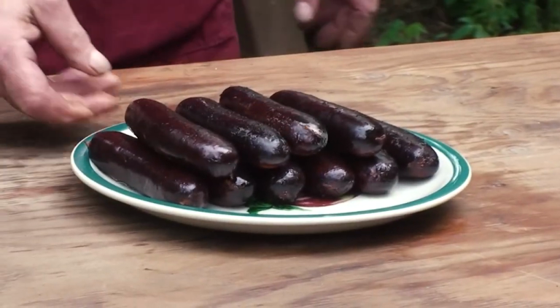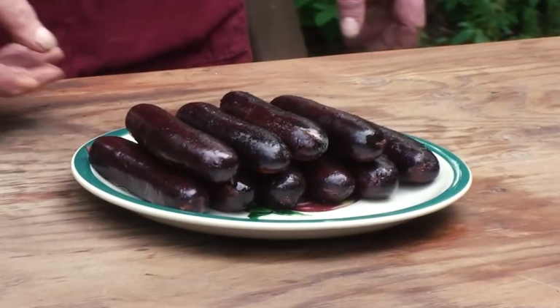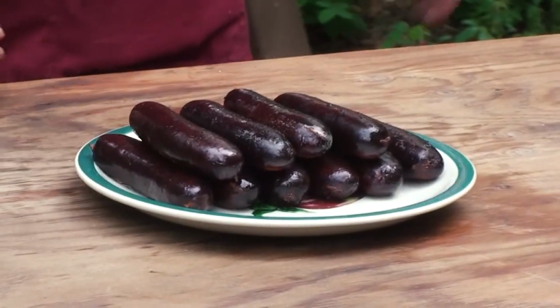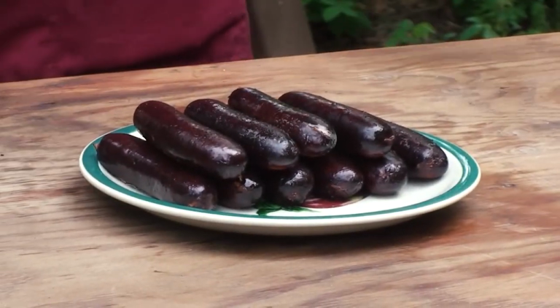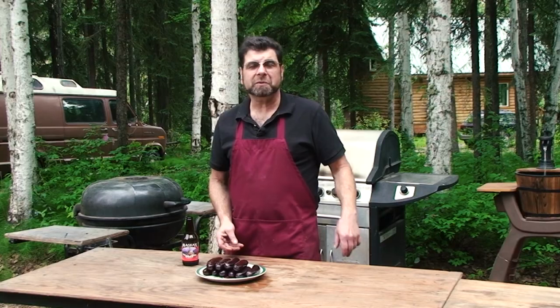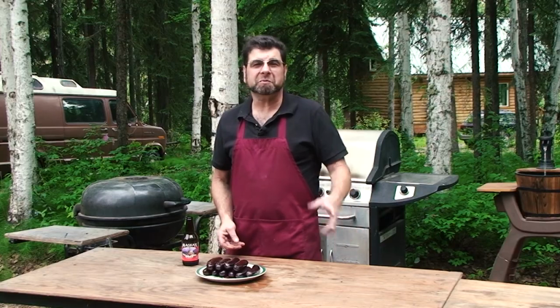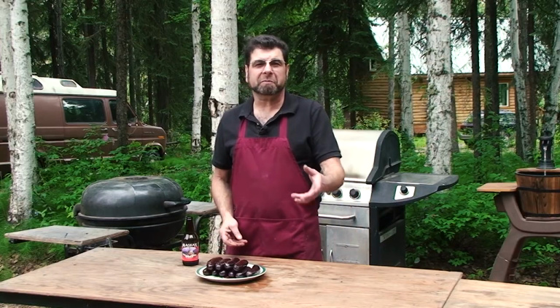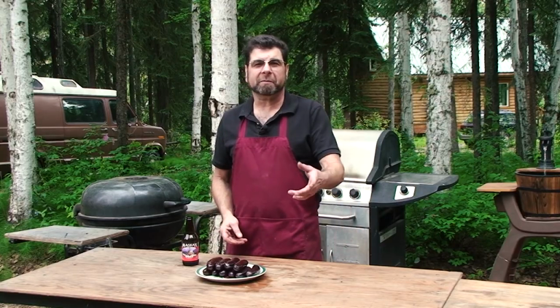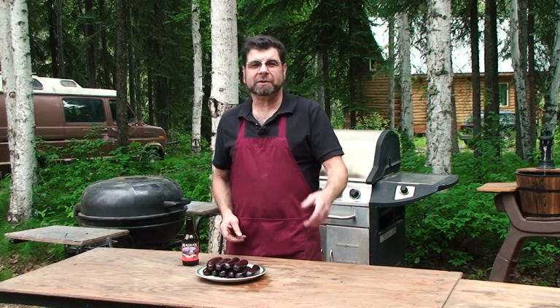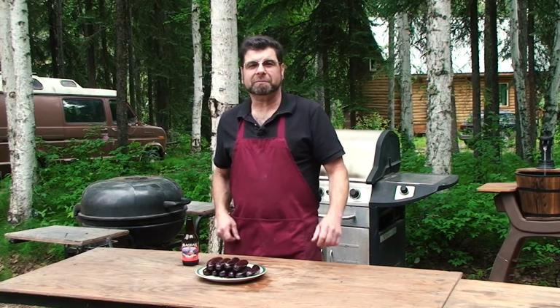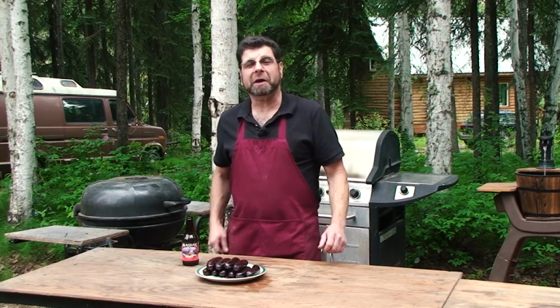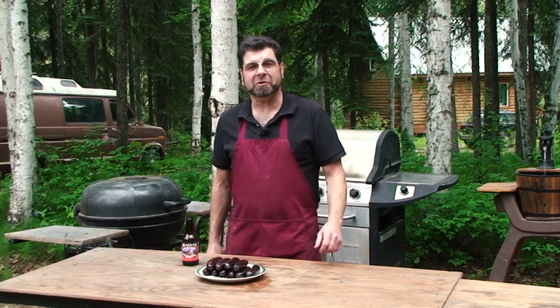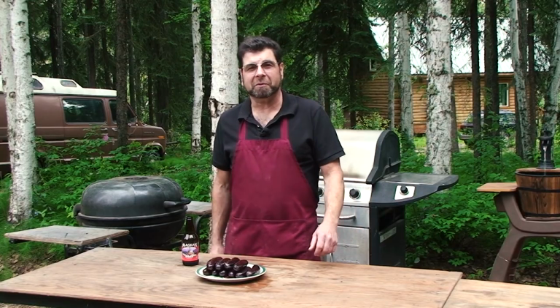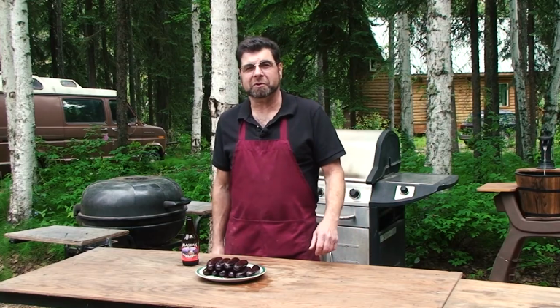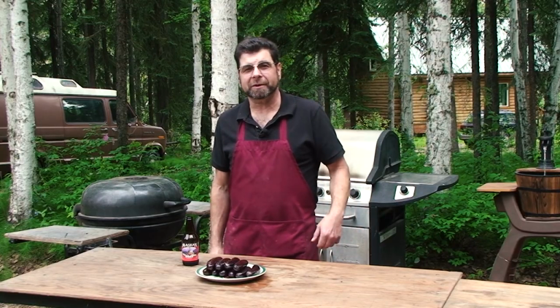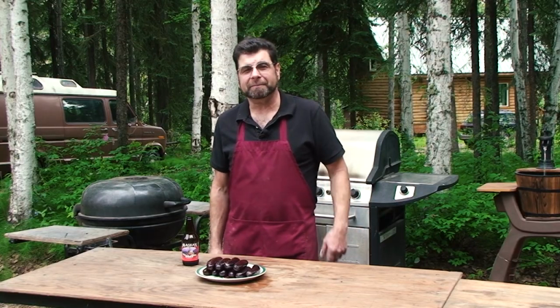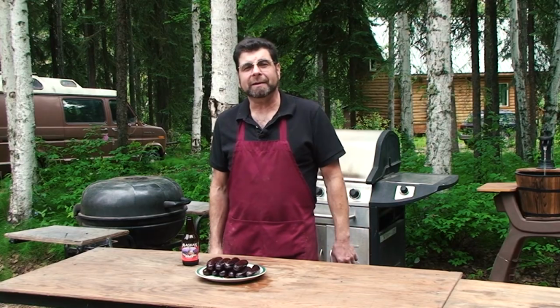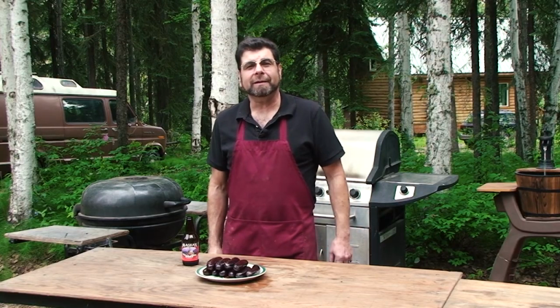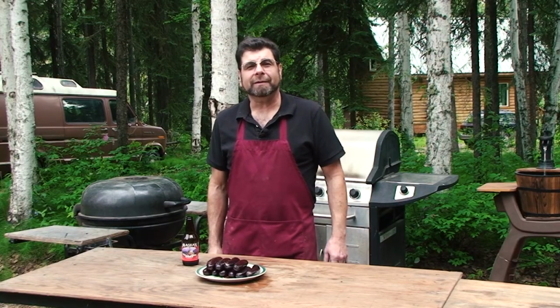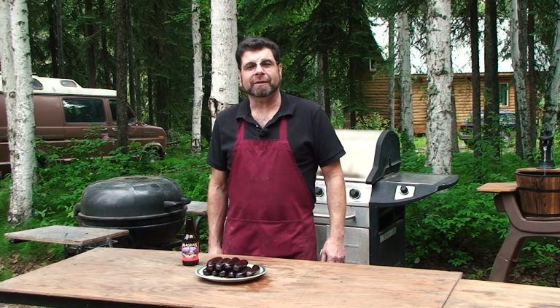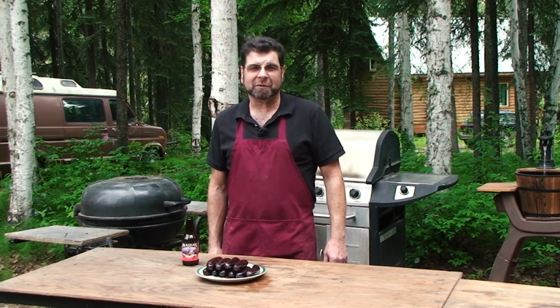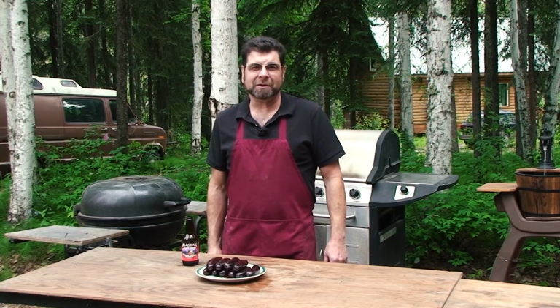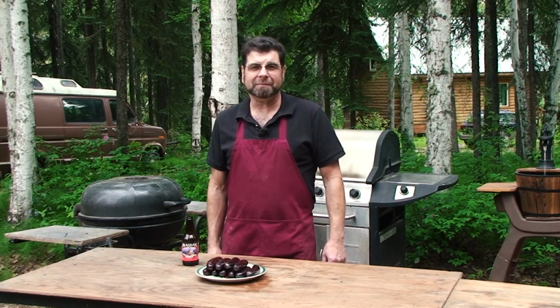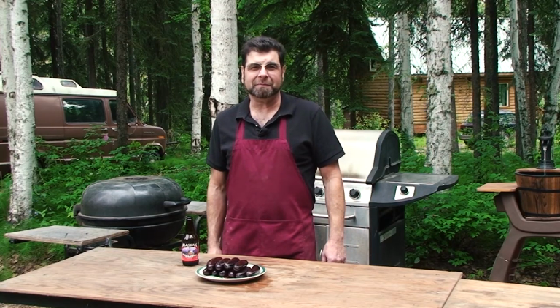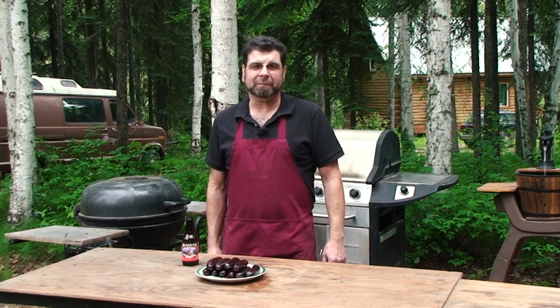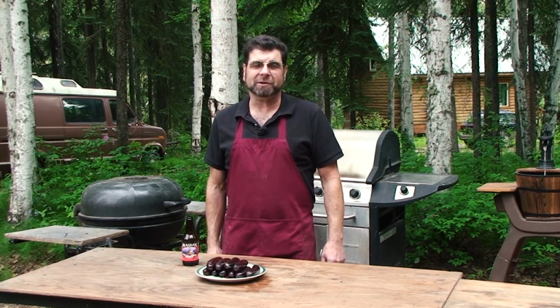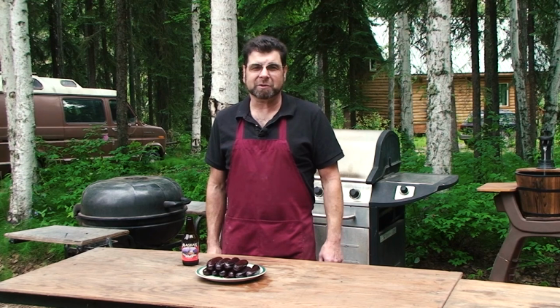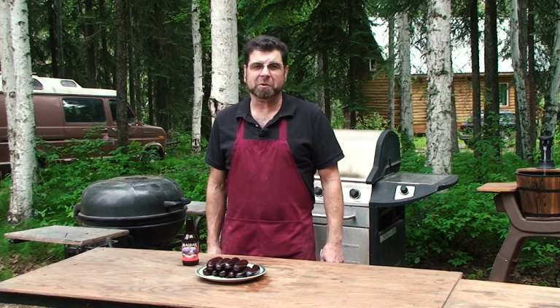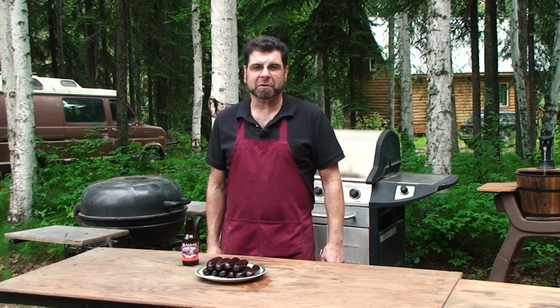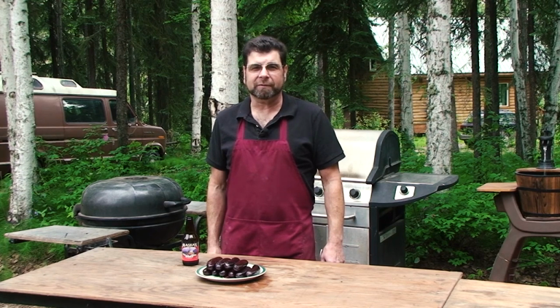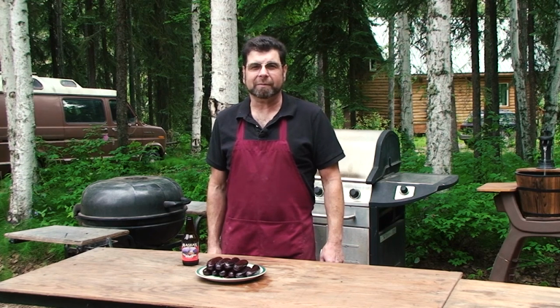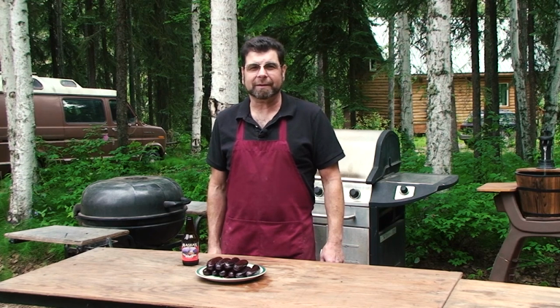And there we go — smoked beer brats. I do hope you enjoy. Thanks for watching, and please help support your local food bank.